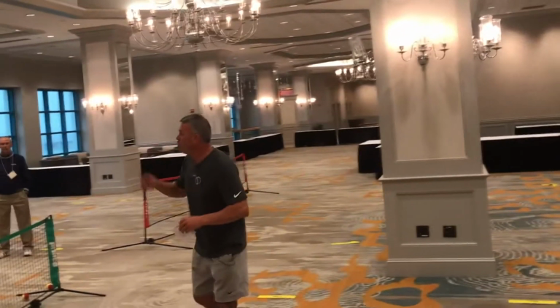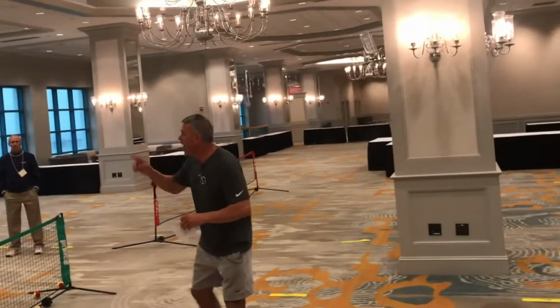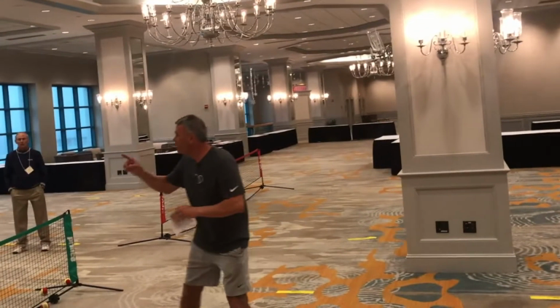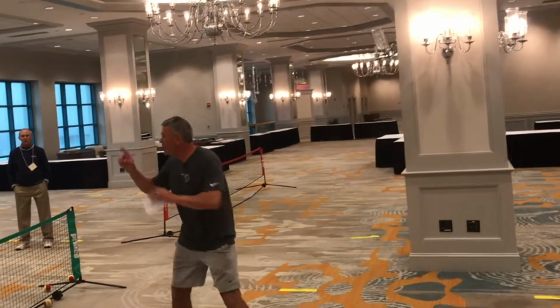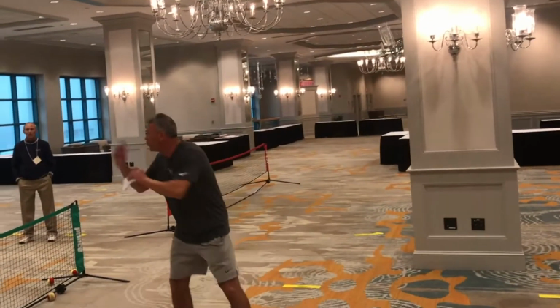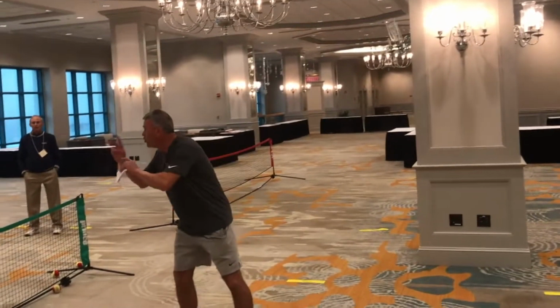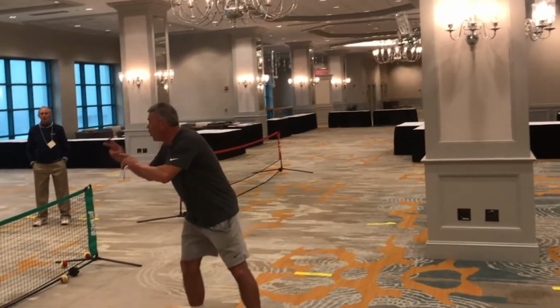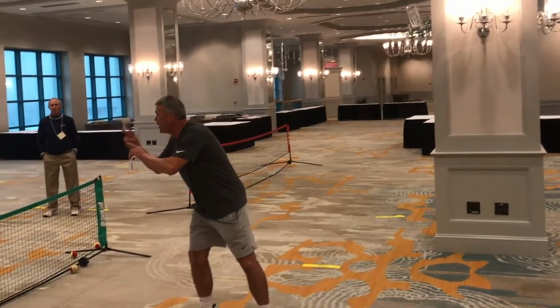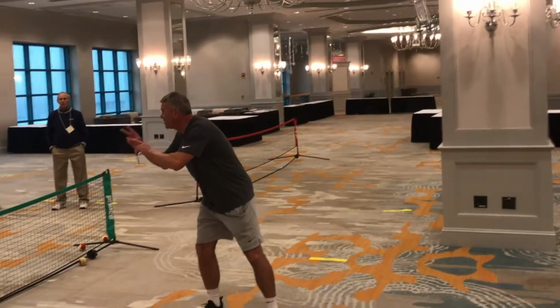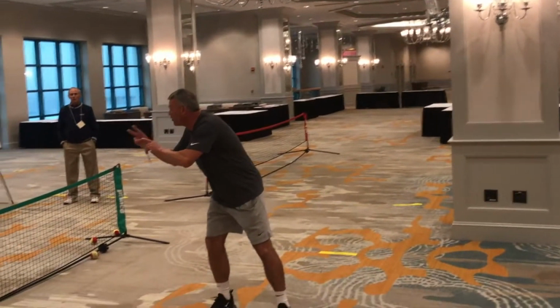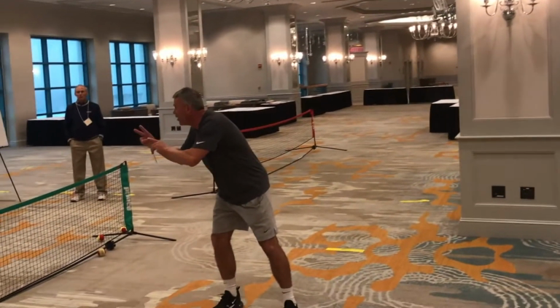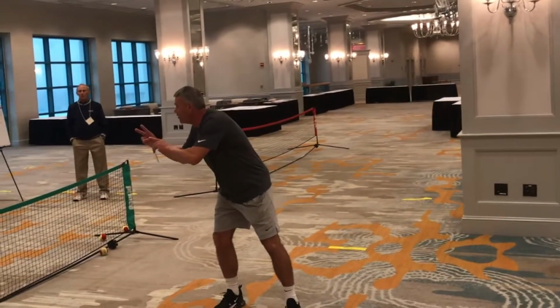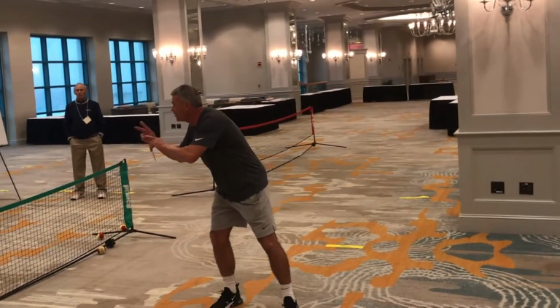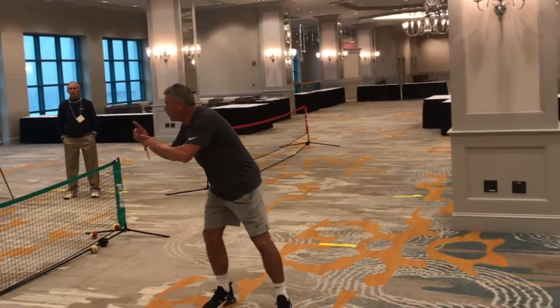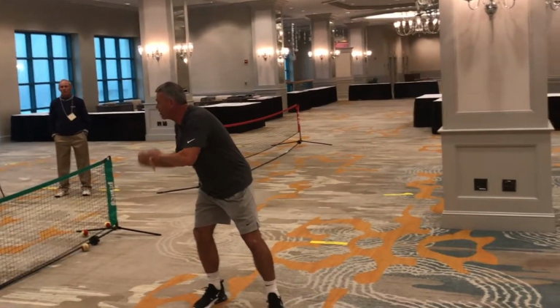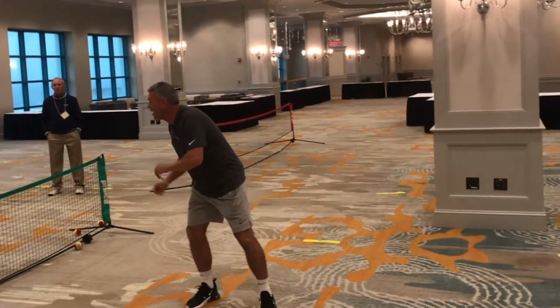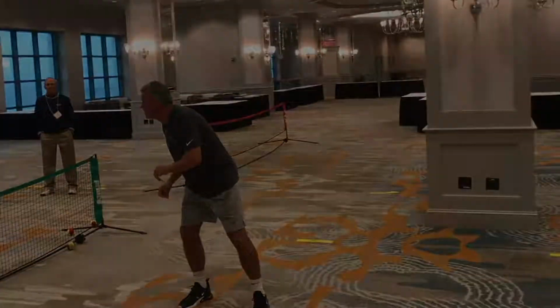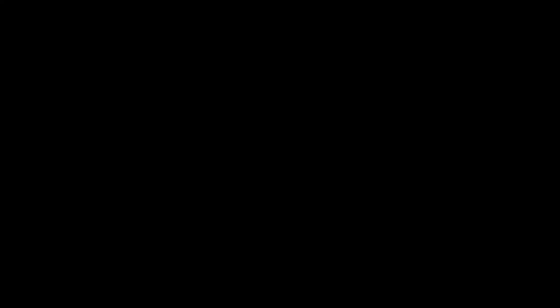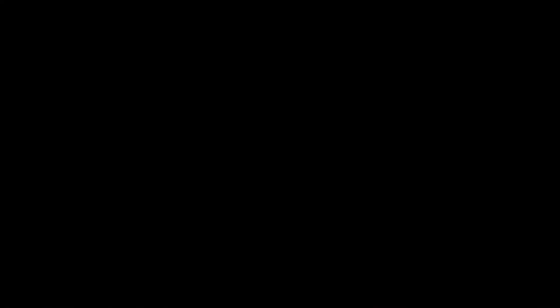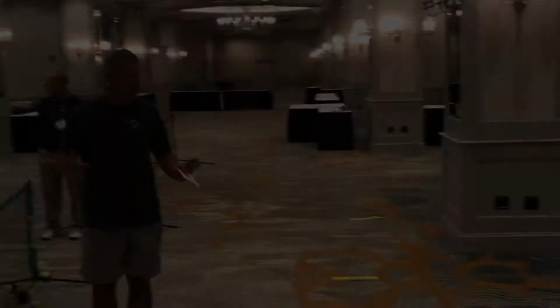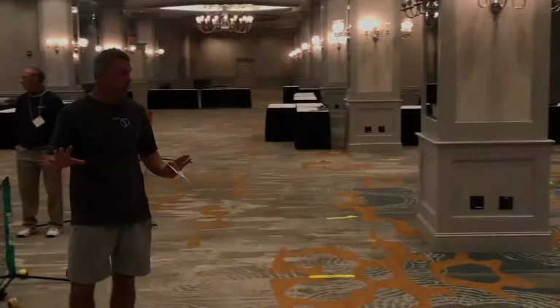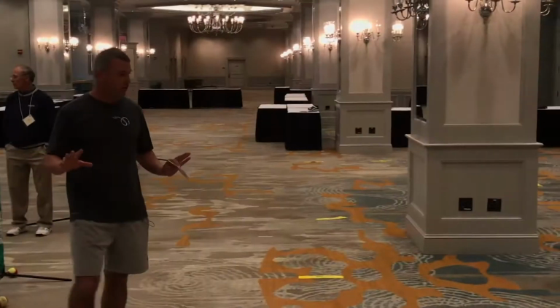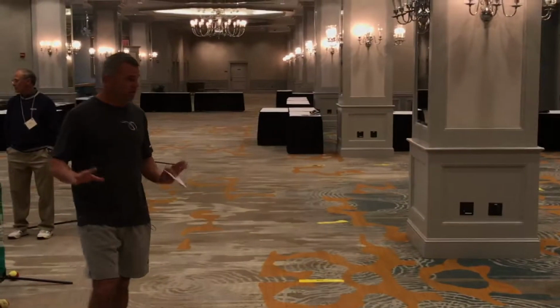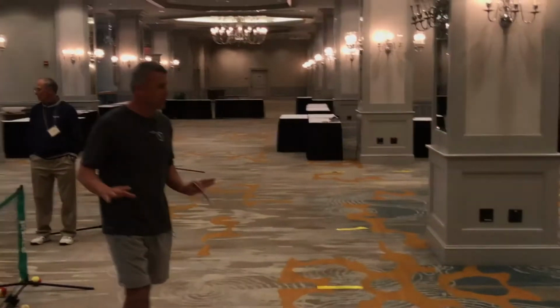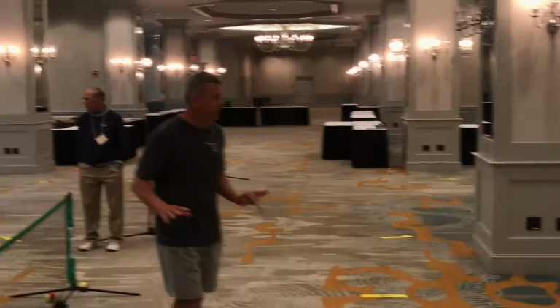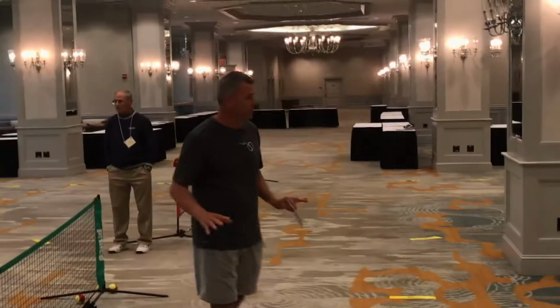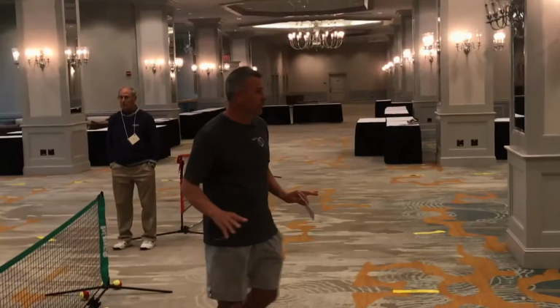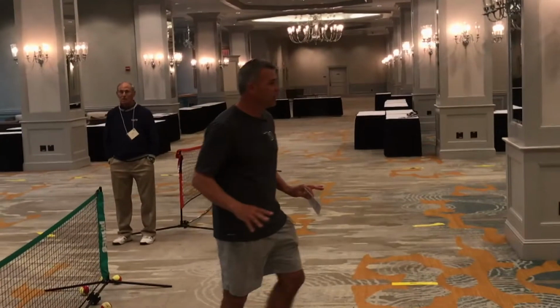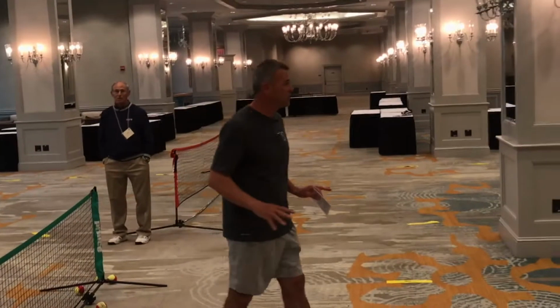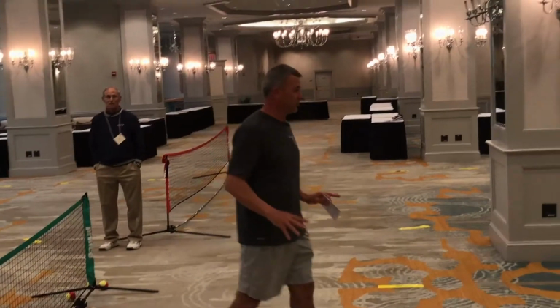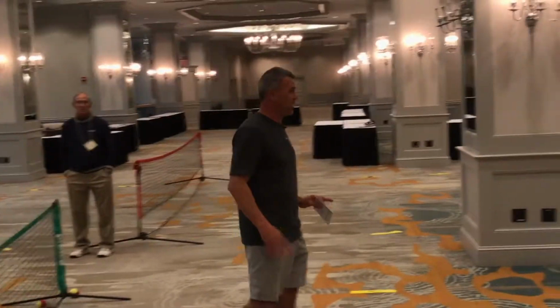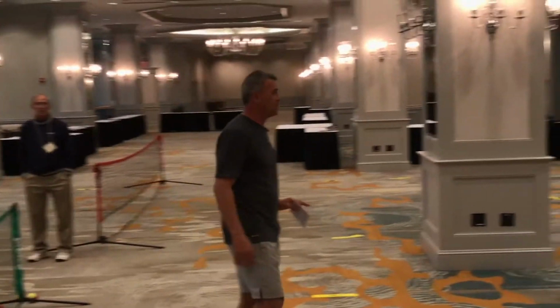You have to win two points in a row to win the game. That's it — you only need two points in a row to win a game.